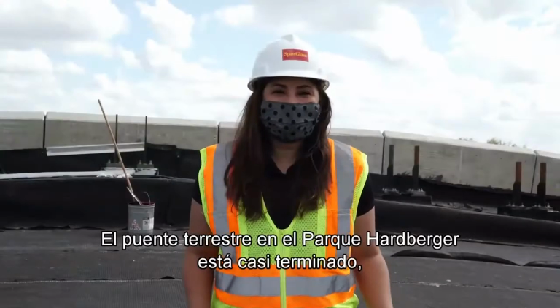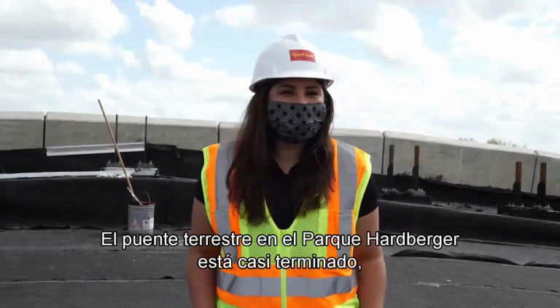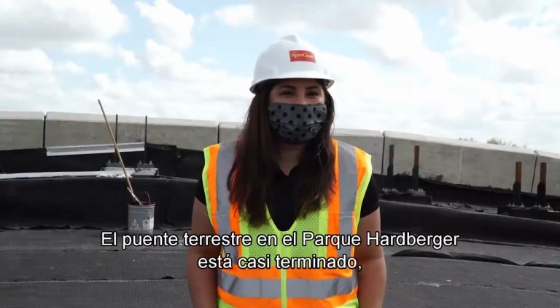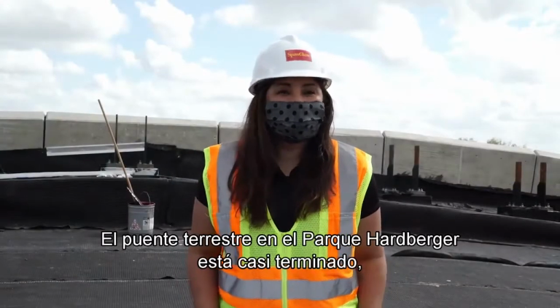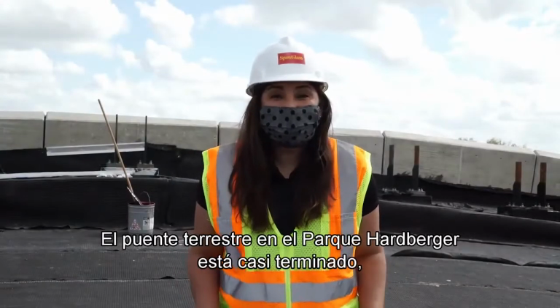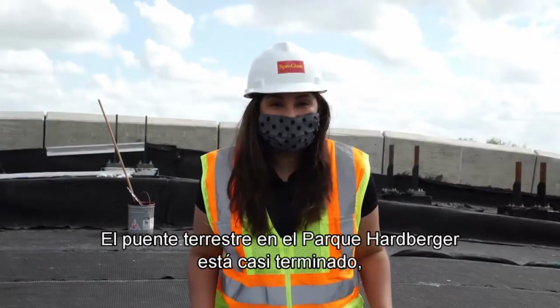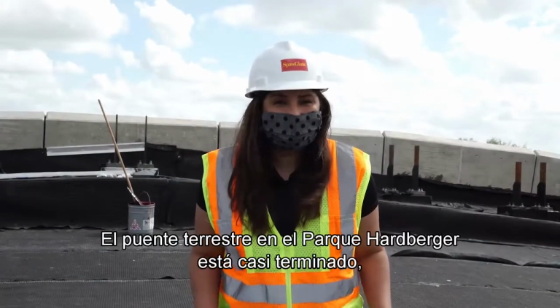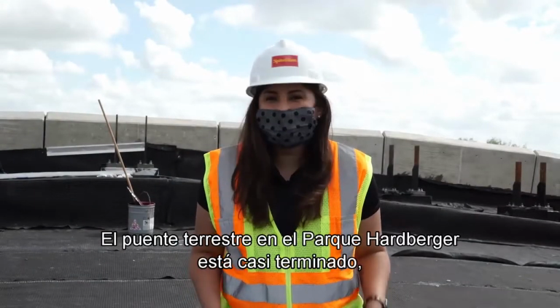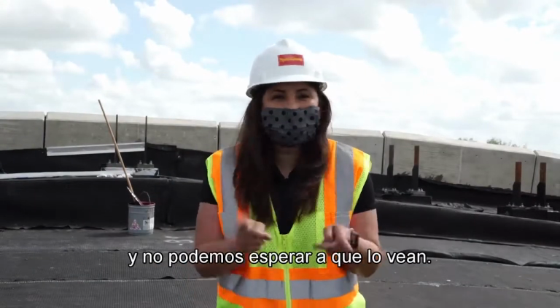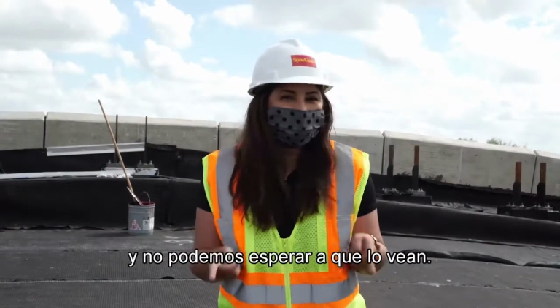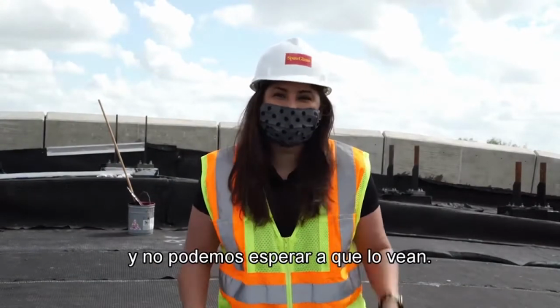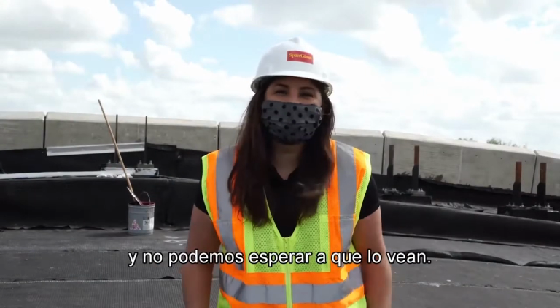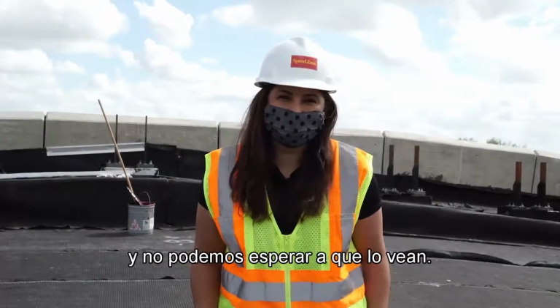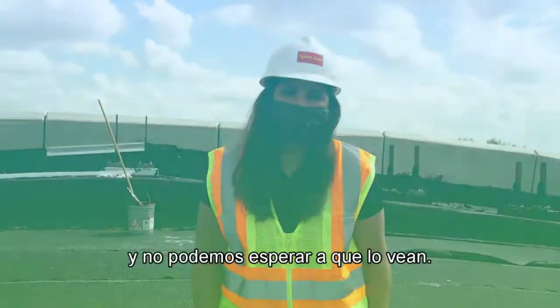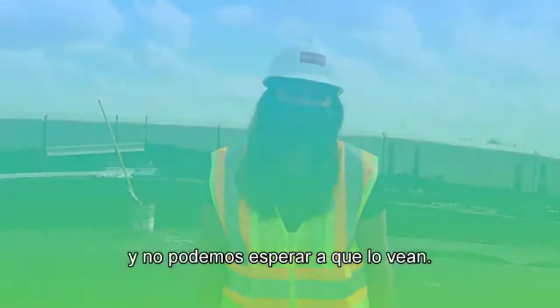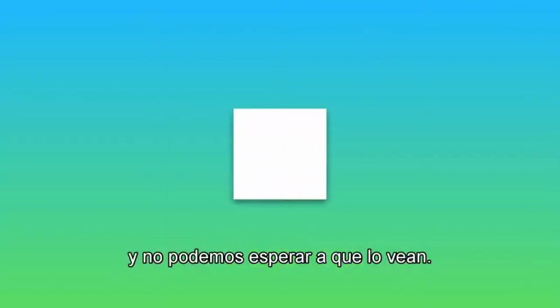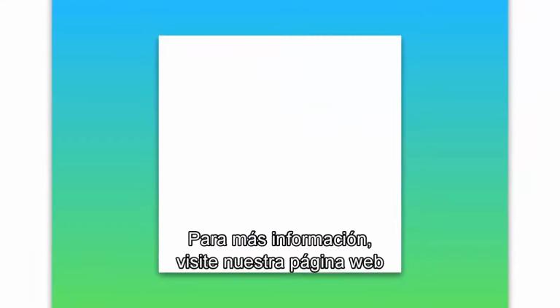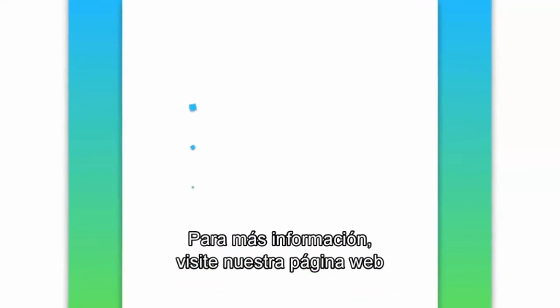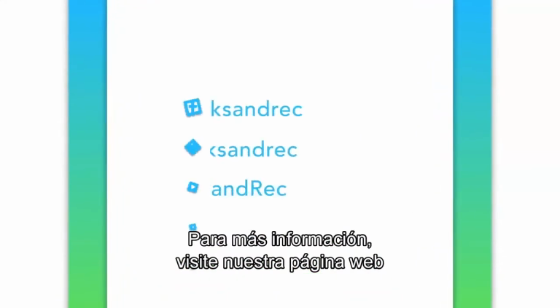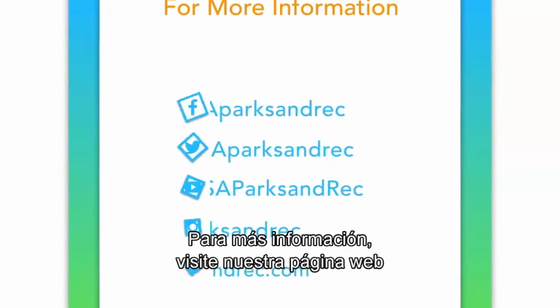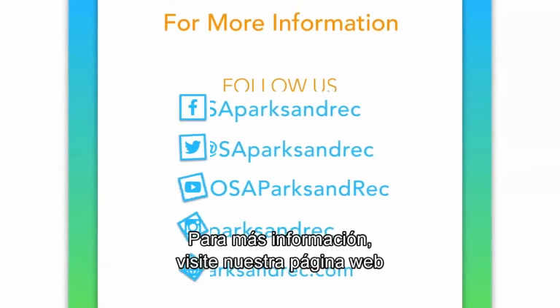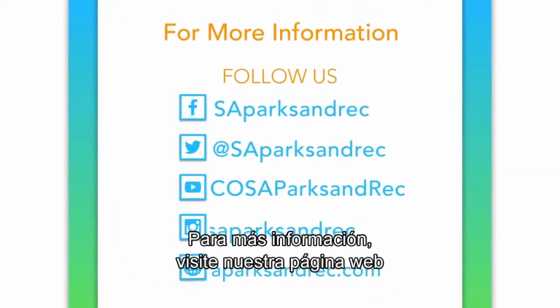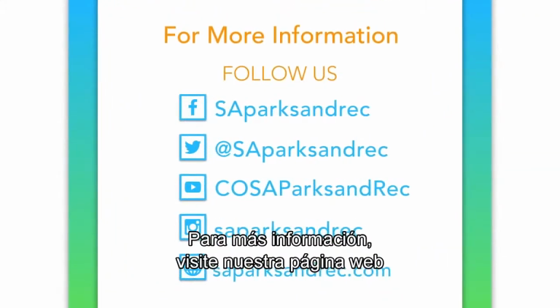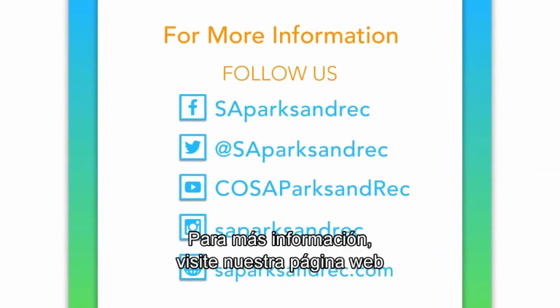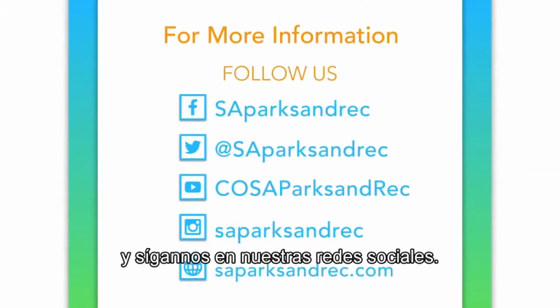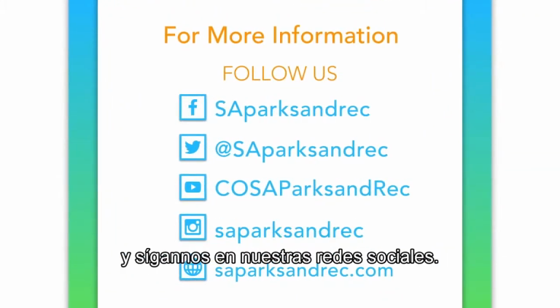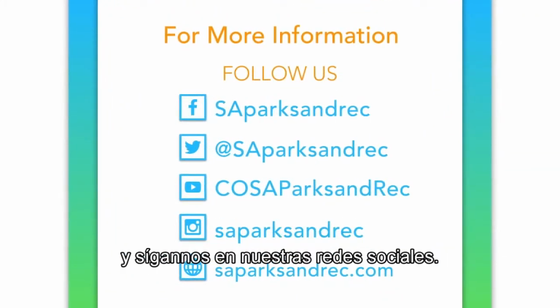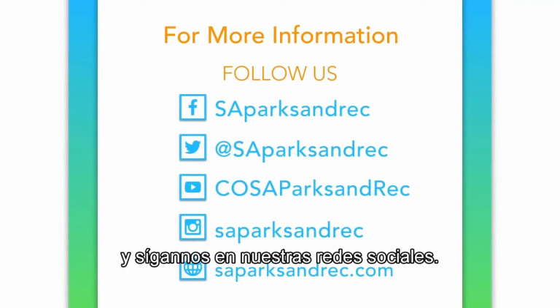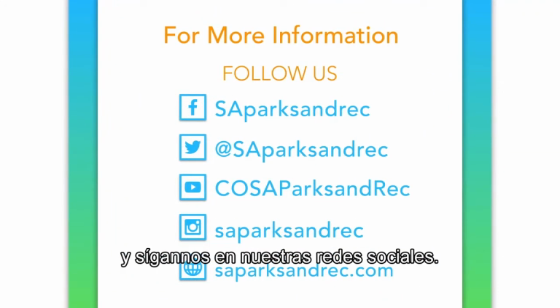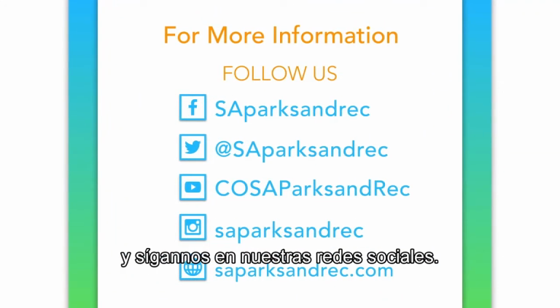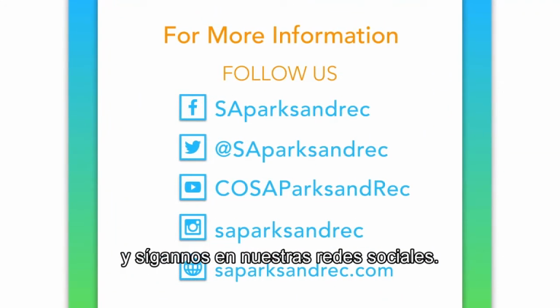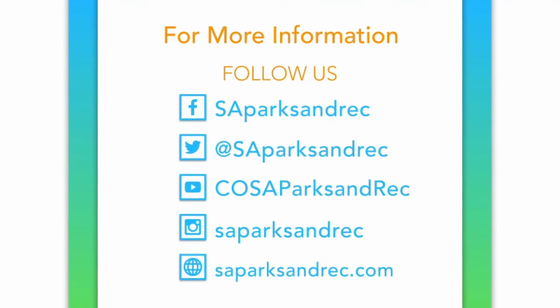The land bridge at Hardberger Park is almost completed and we can't wait for you to see it. For more information, visit our website and follow us on social media.